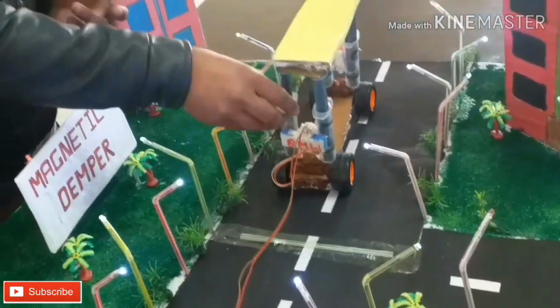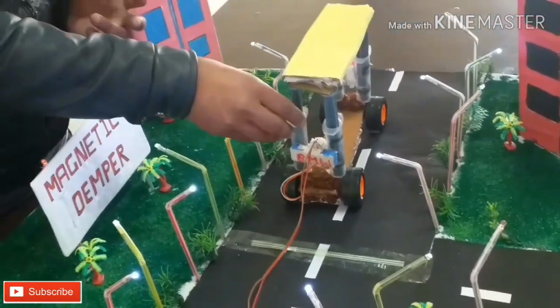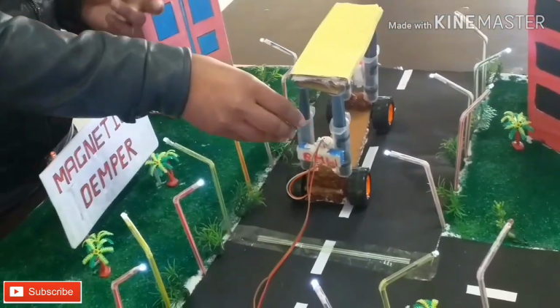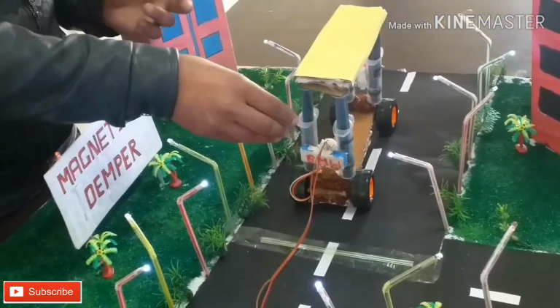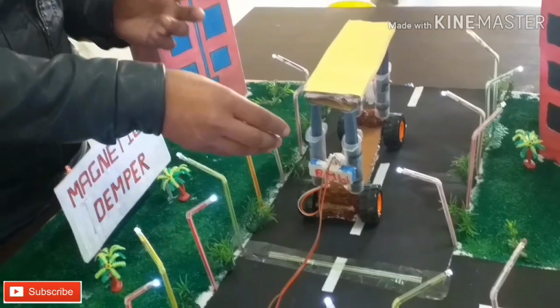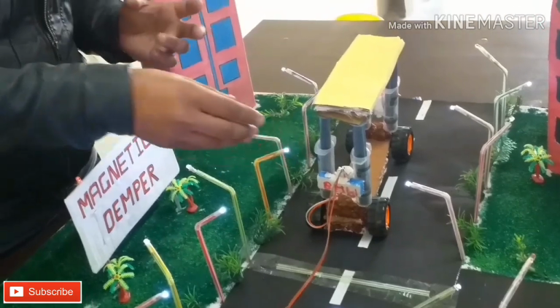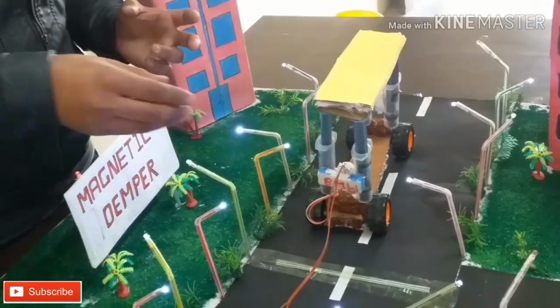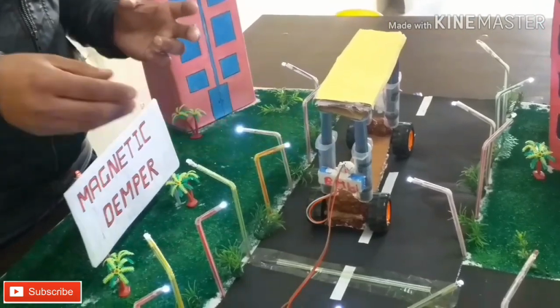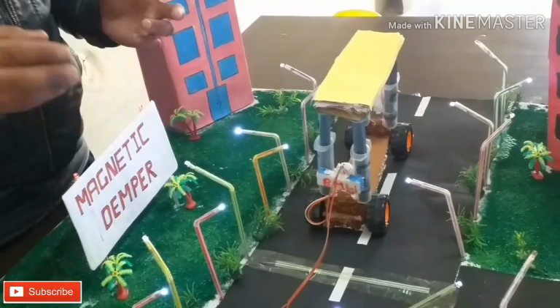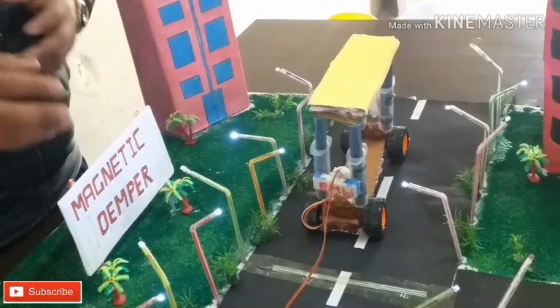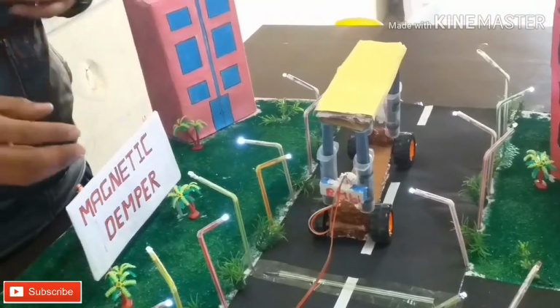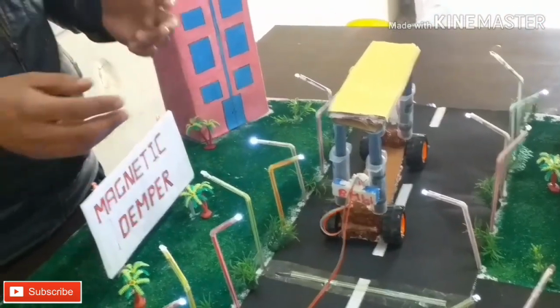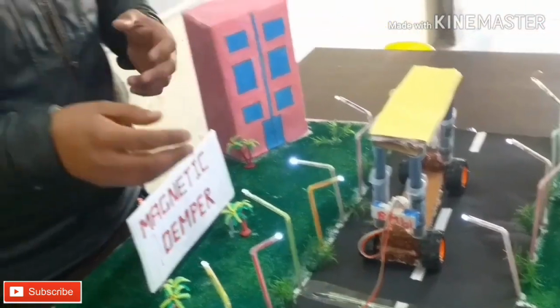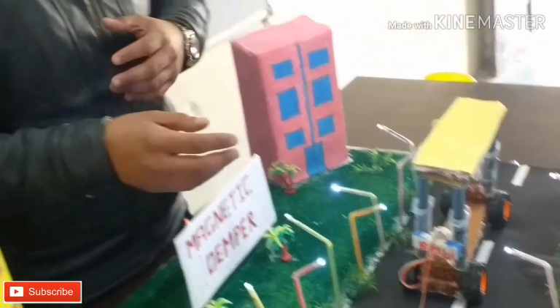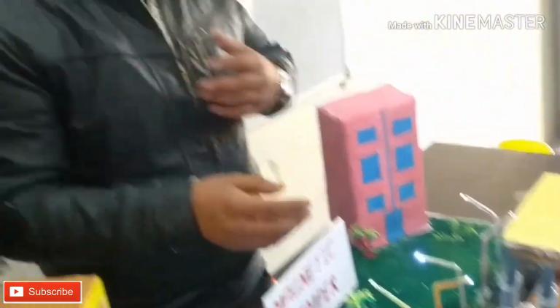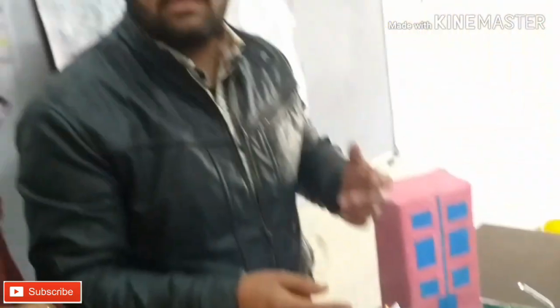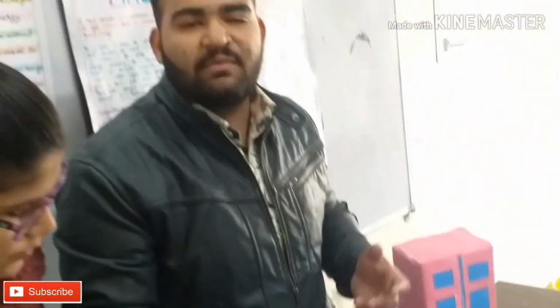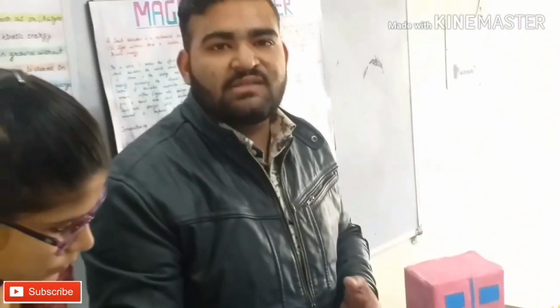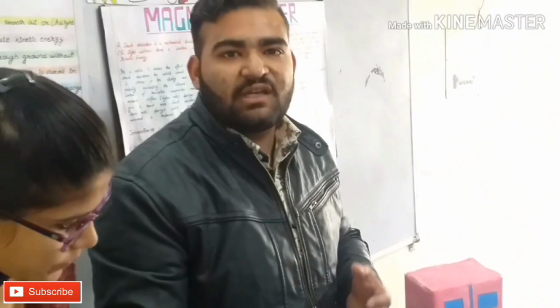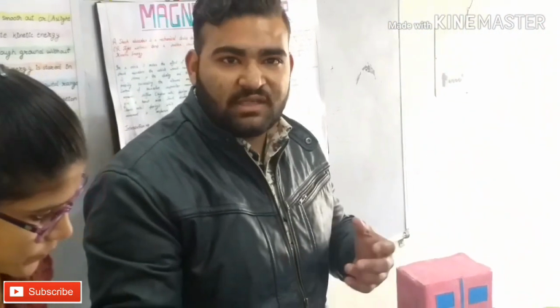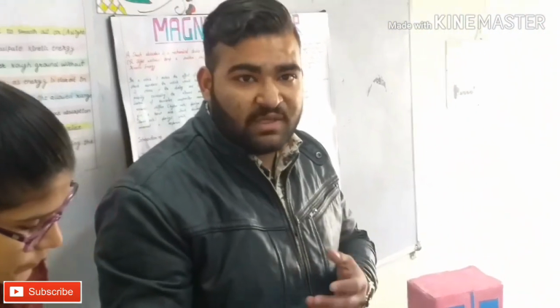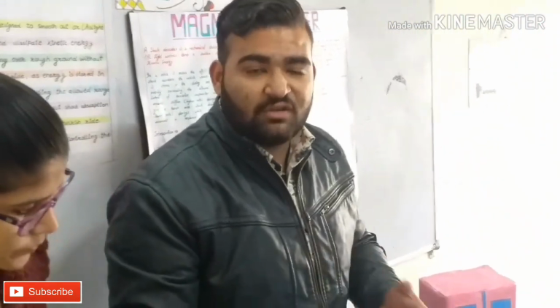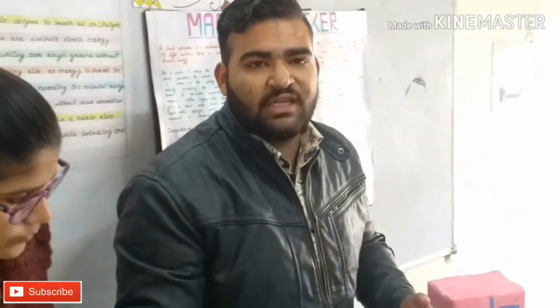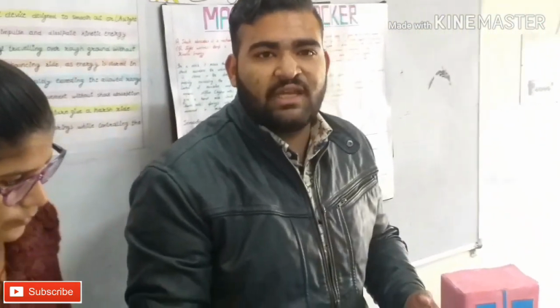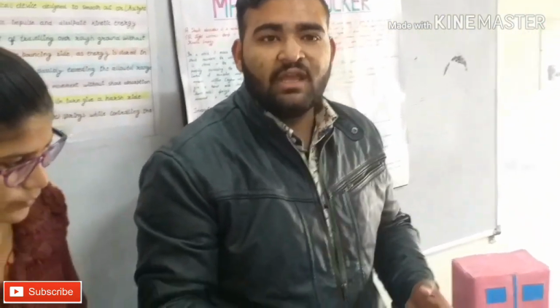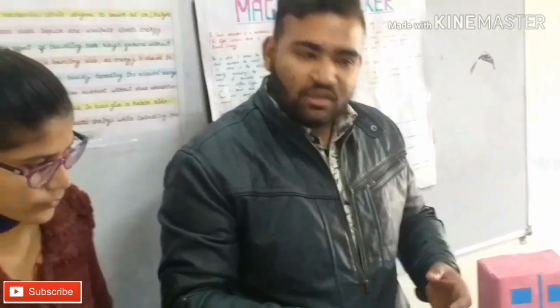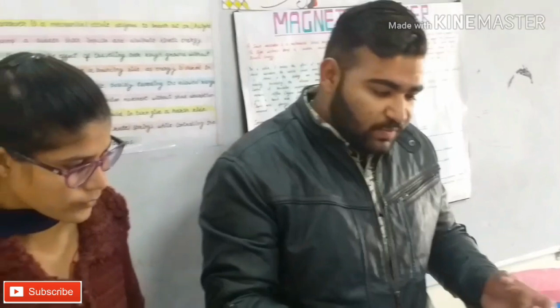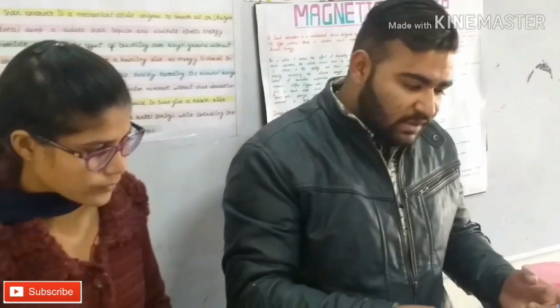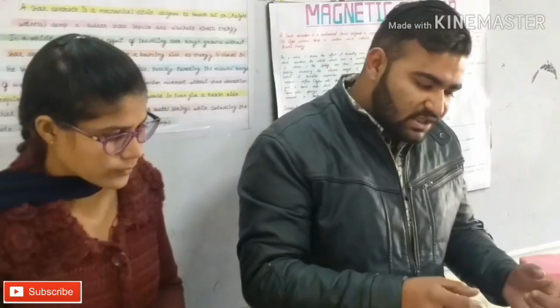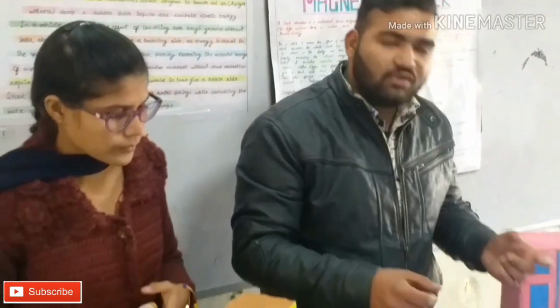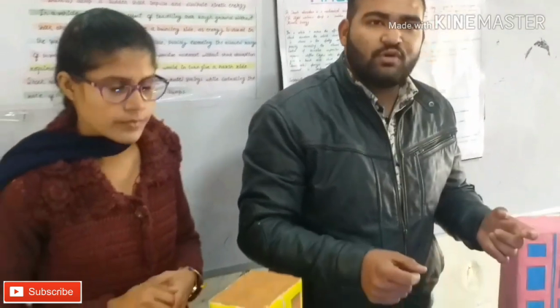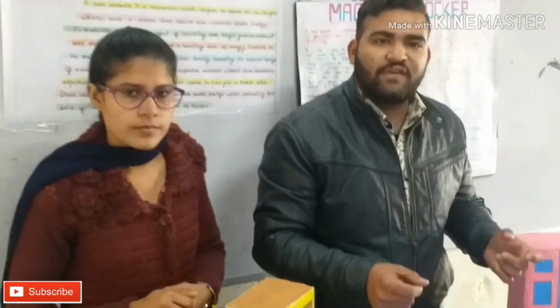We are looking at this from the perspective of patients in emergency situations. Even if patients are being transported in emergency, the magnetic shocker will cause no effect on them — meaning a smoother ride.